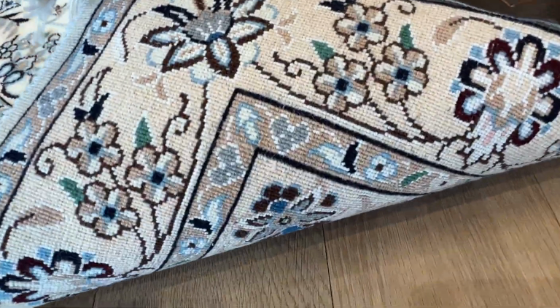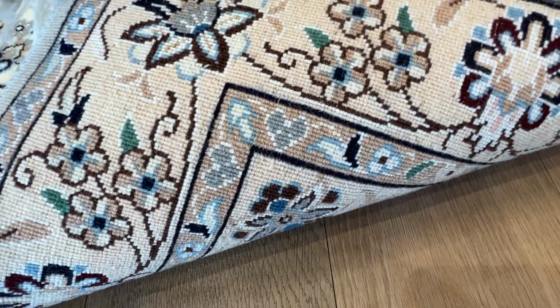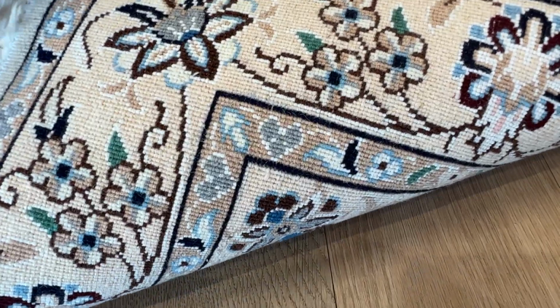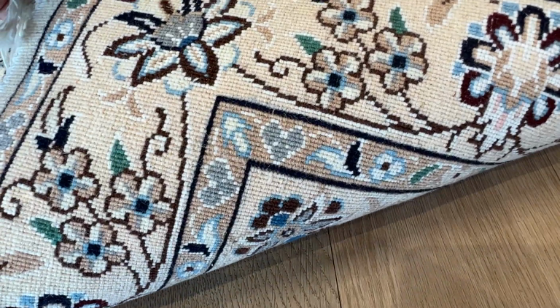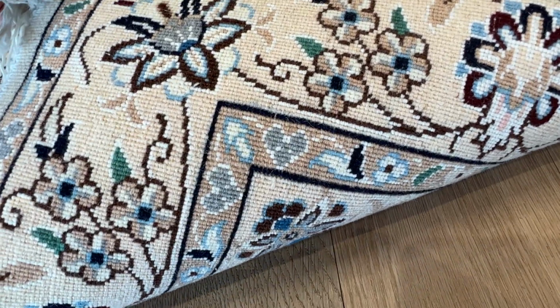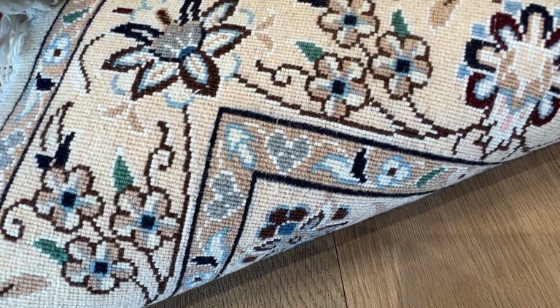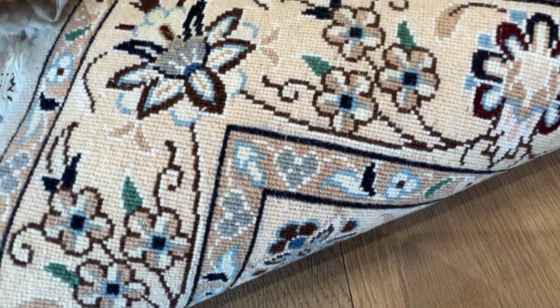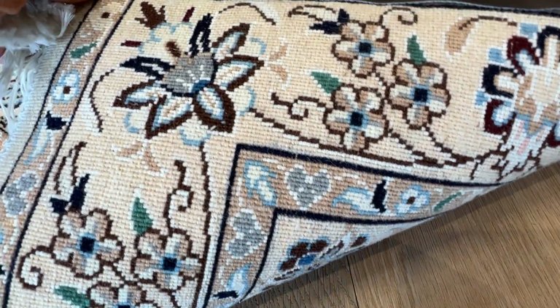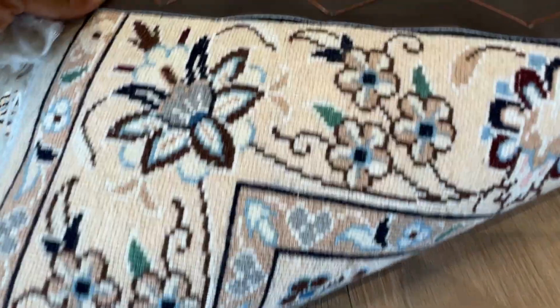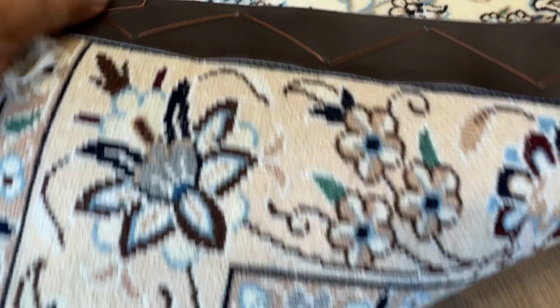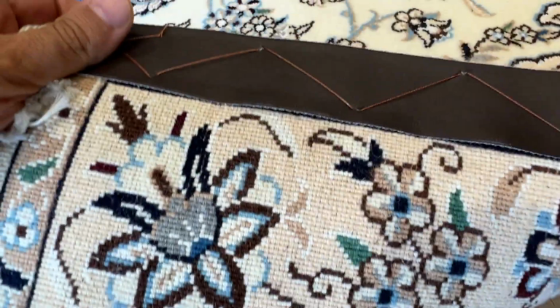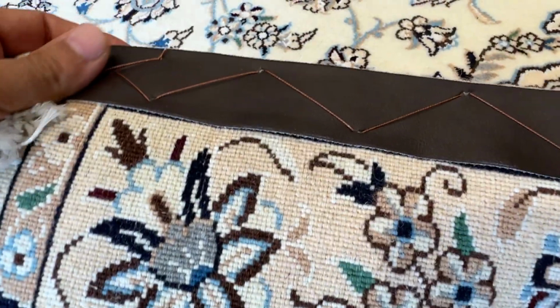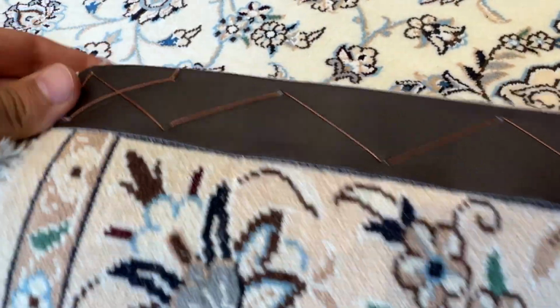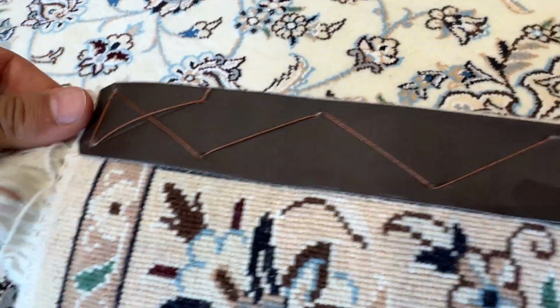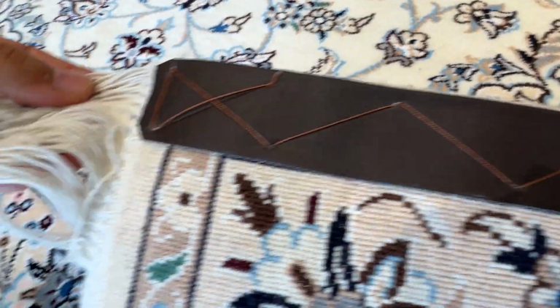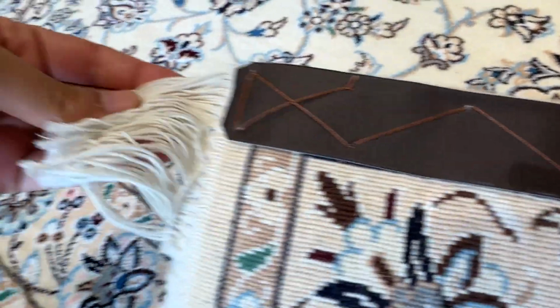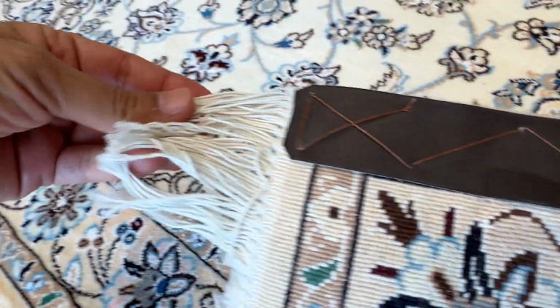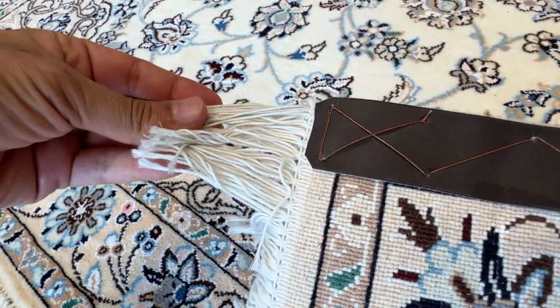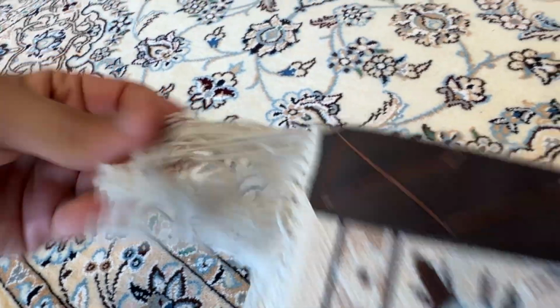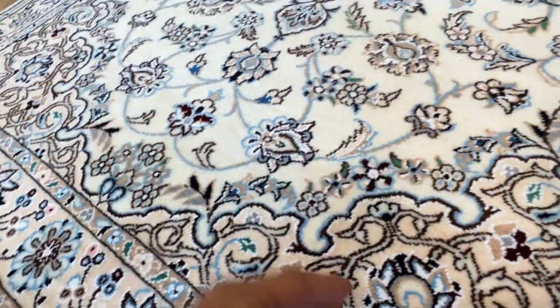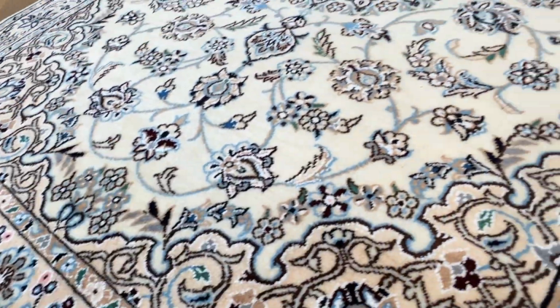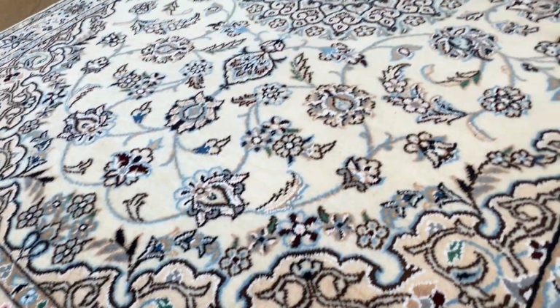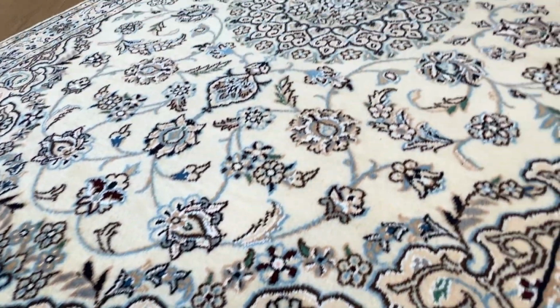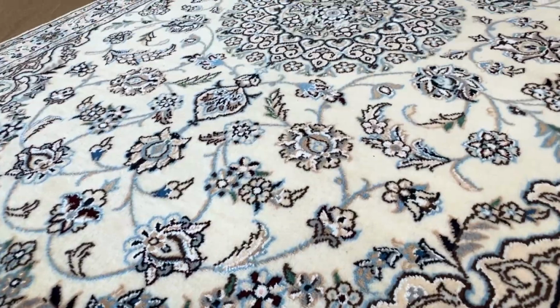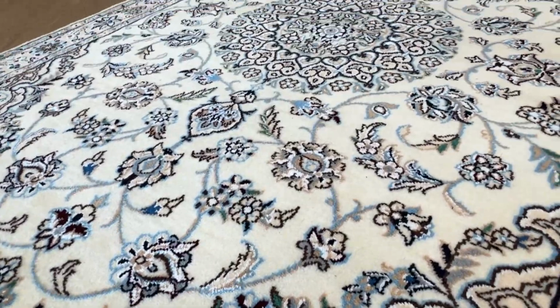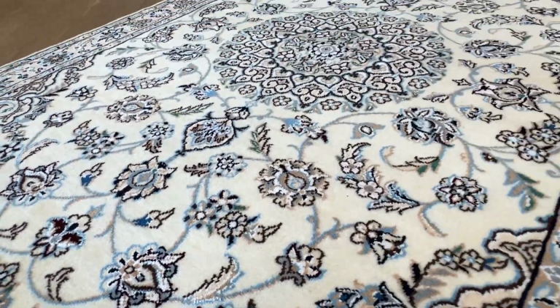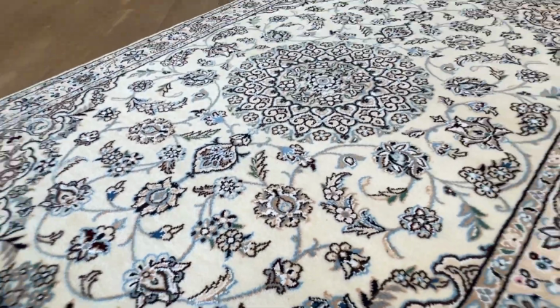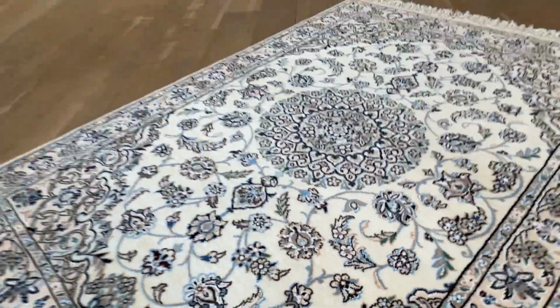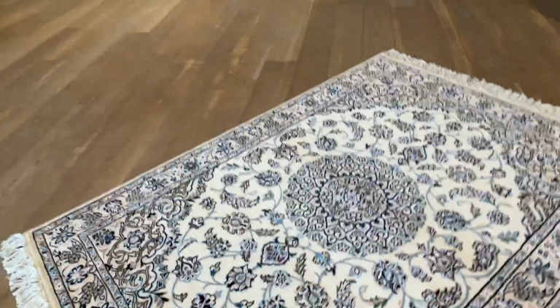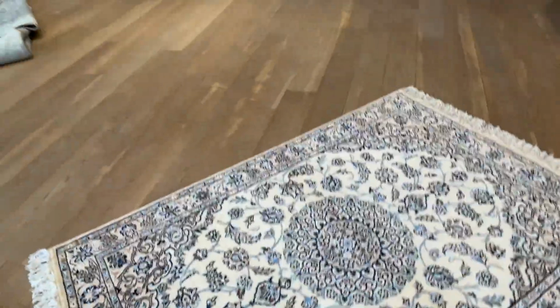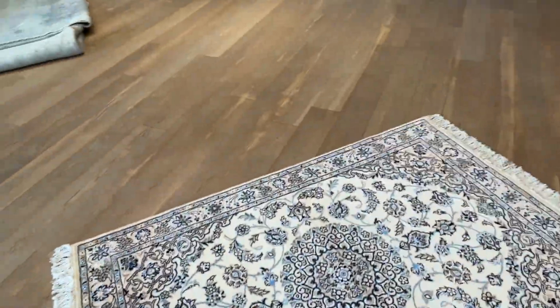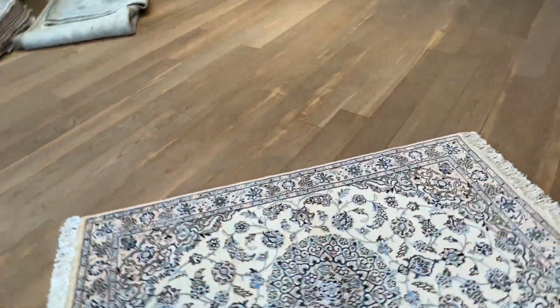On the back you can see the high quality Persian handmade knots with the leather strap; the edges are done like this. I'll show you from both sides.